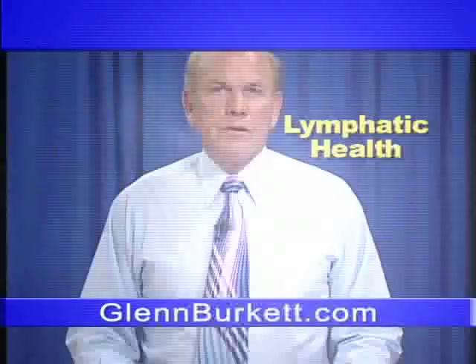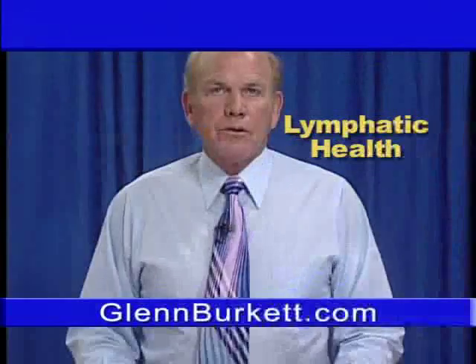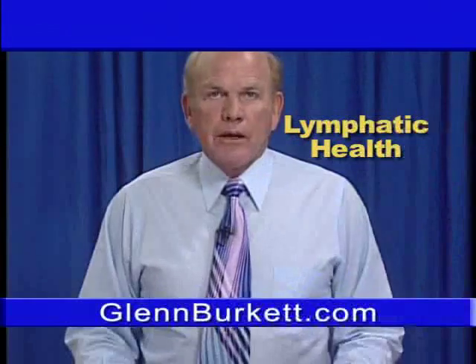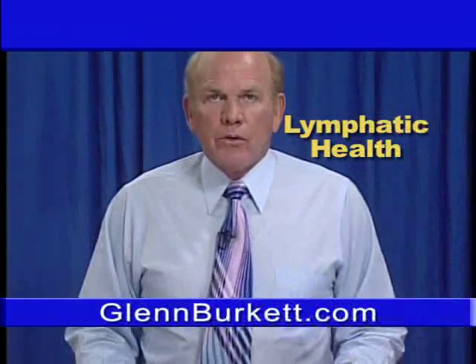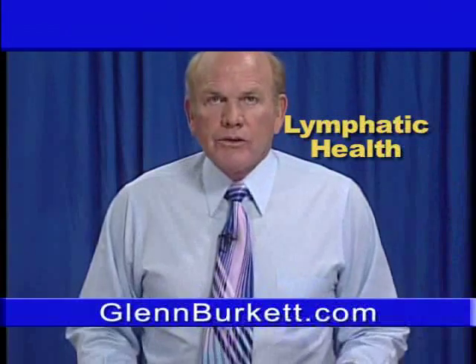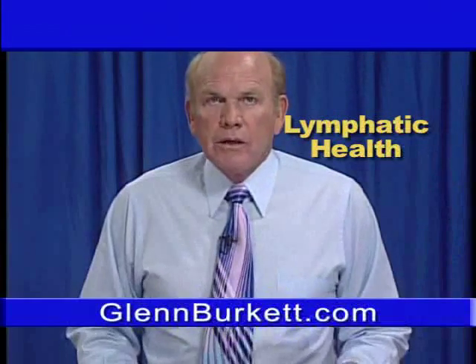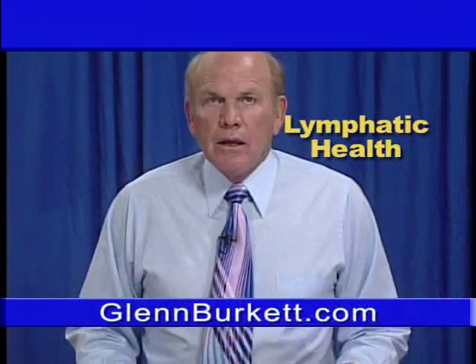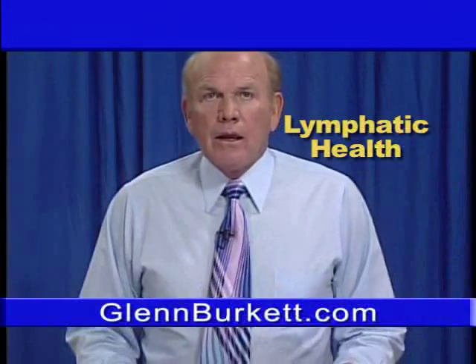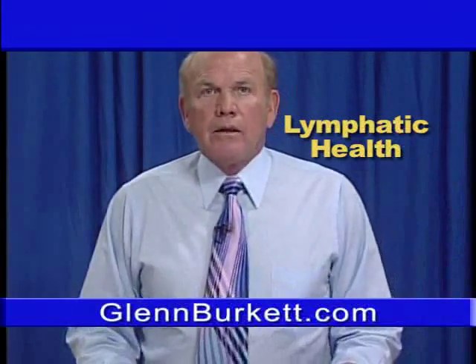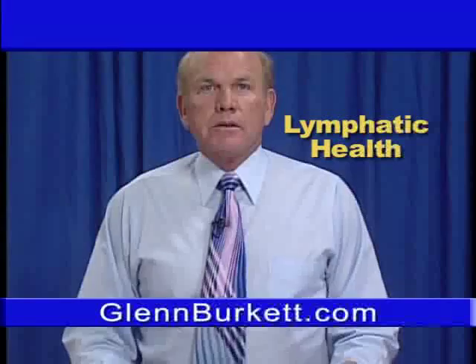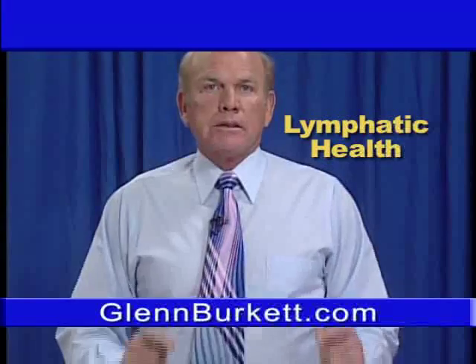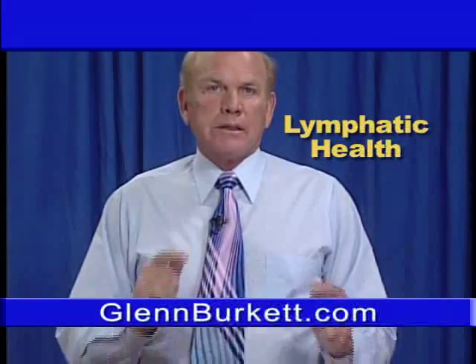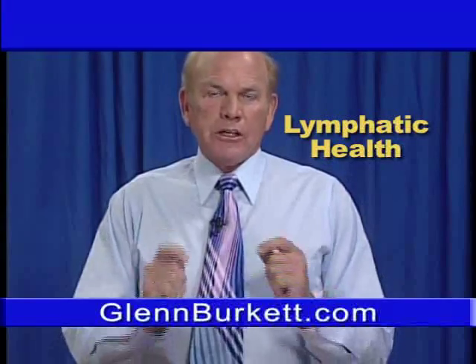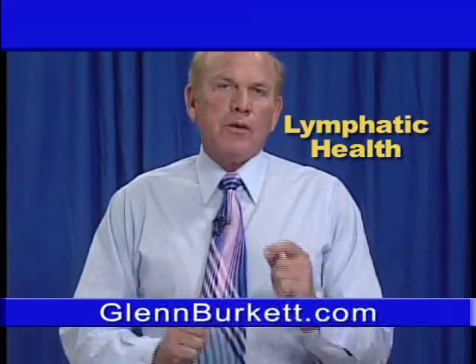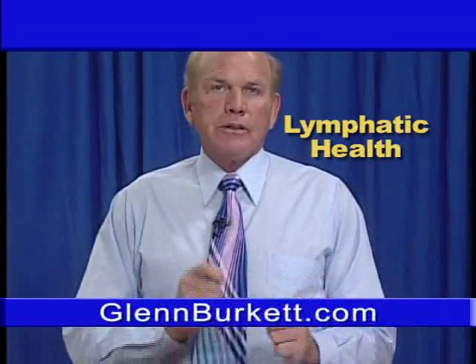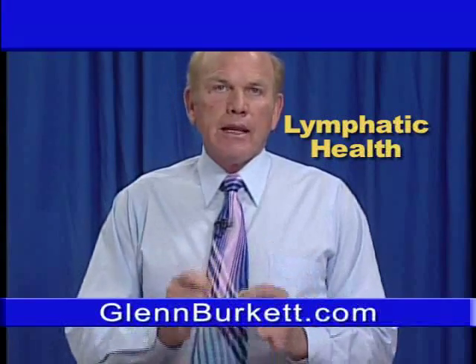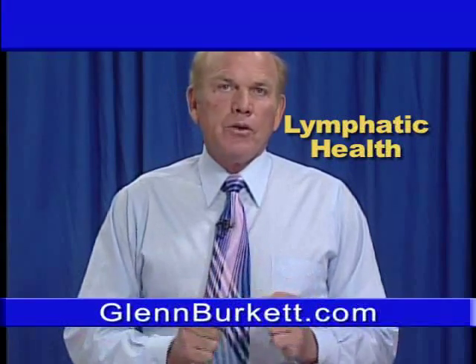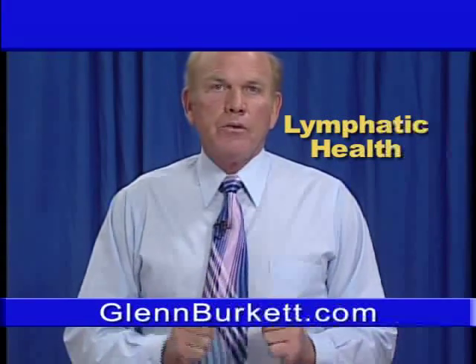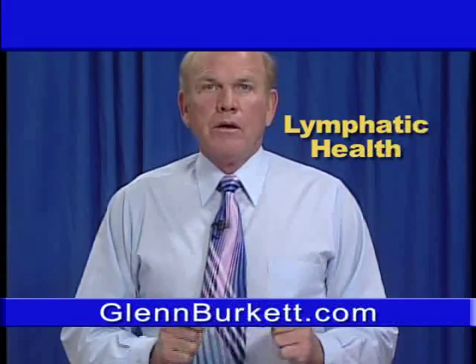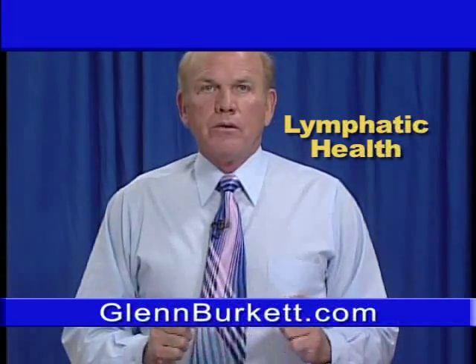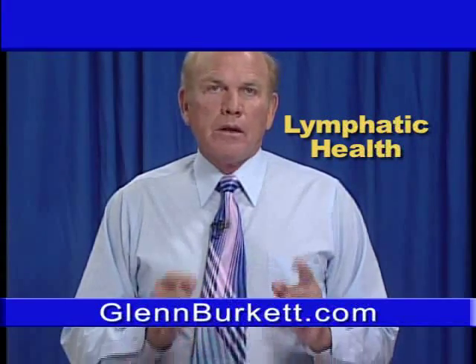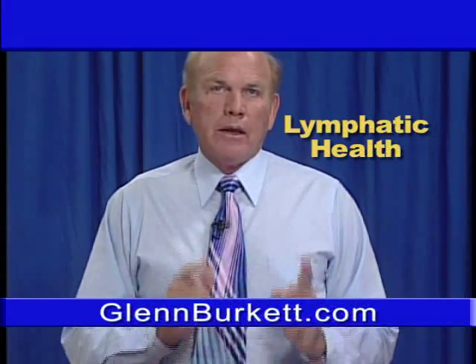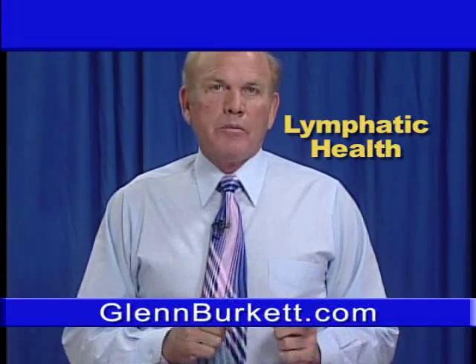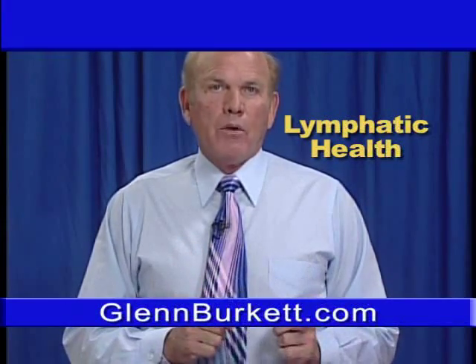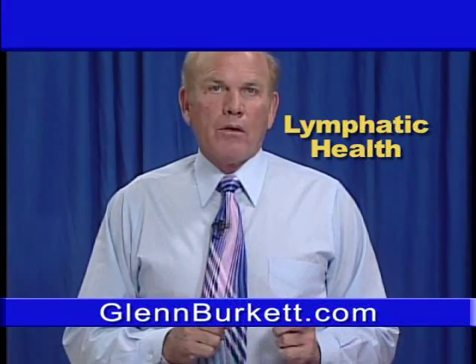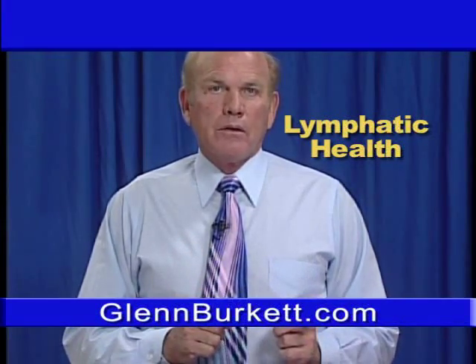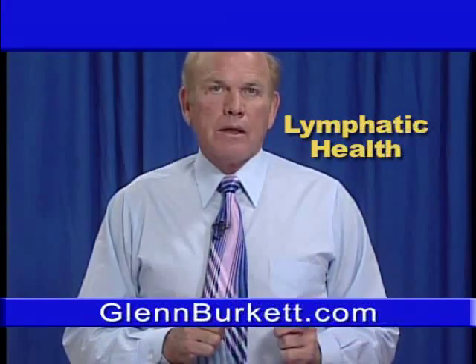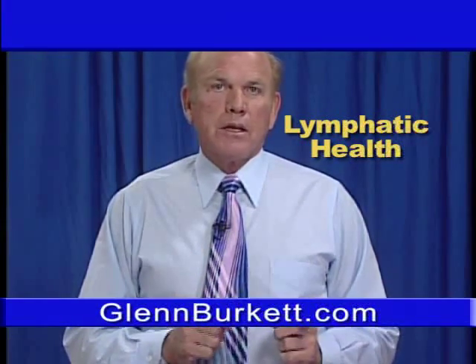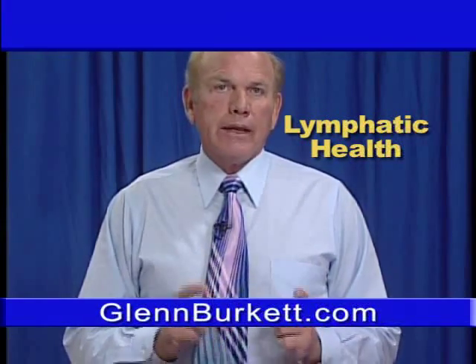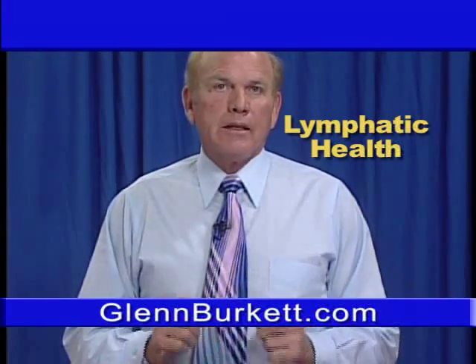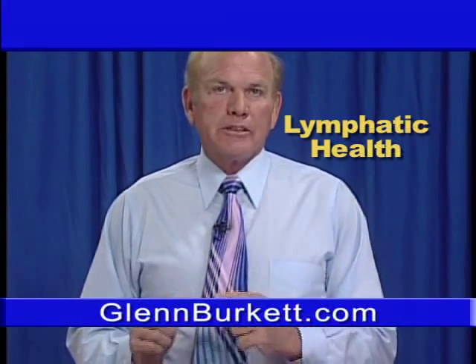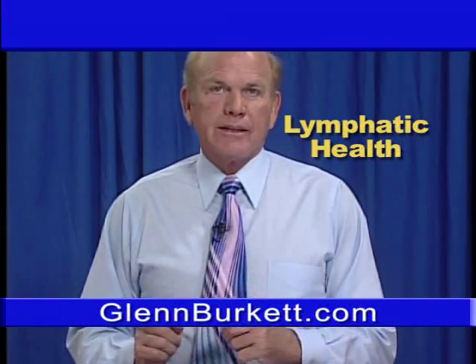Thank you for watching, and let's continue educating you to eat to be well, instead of eating to be sick.